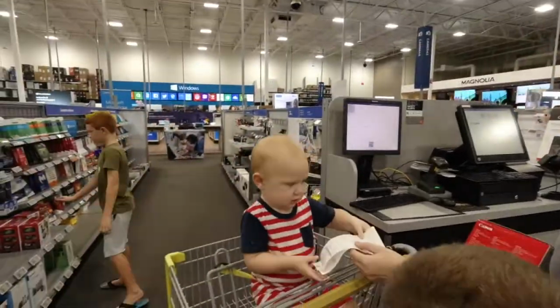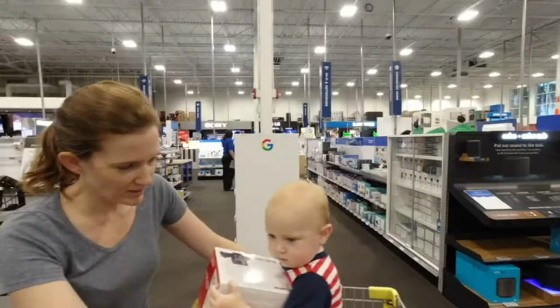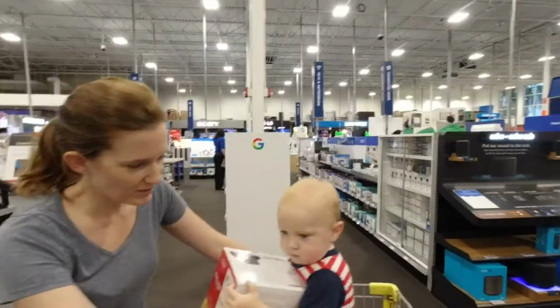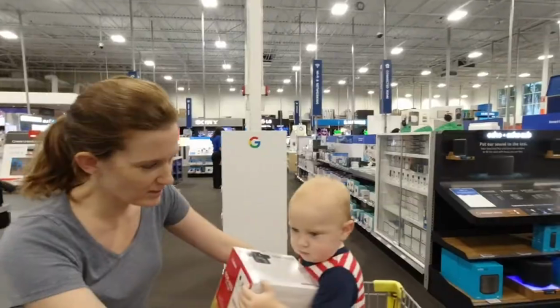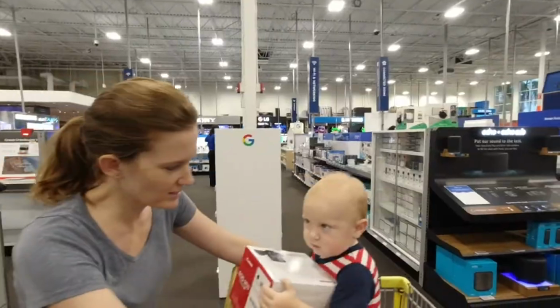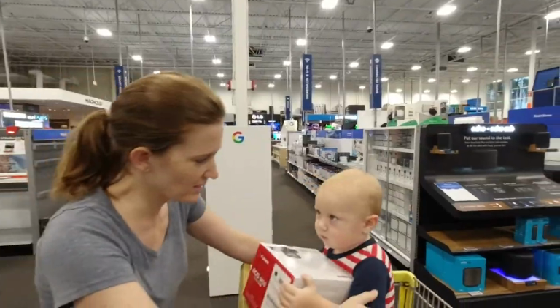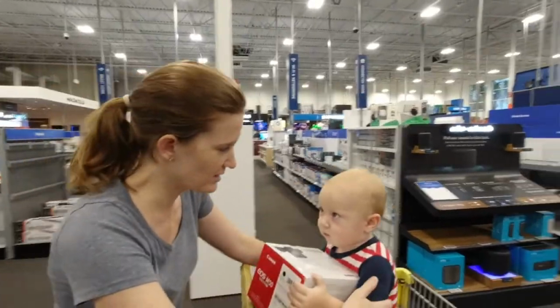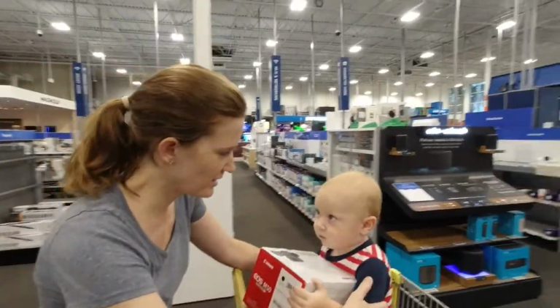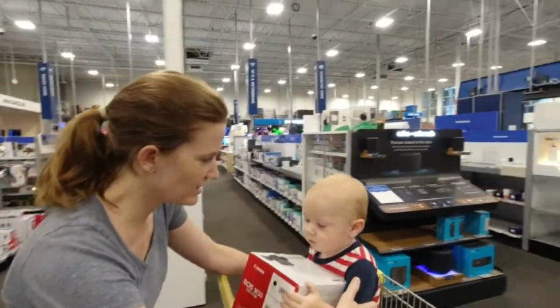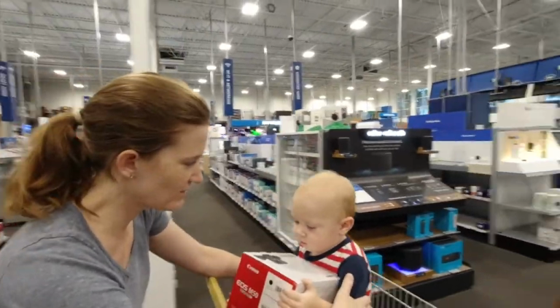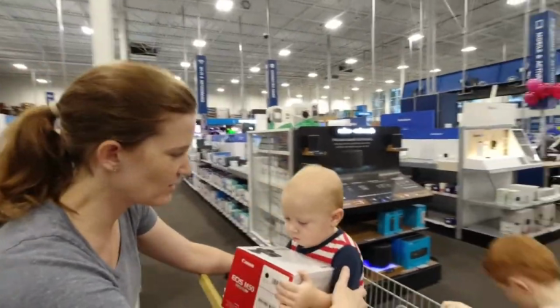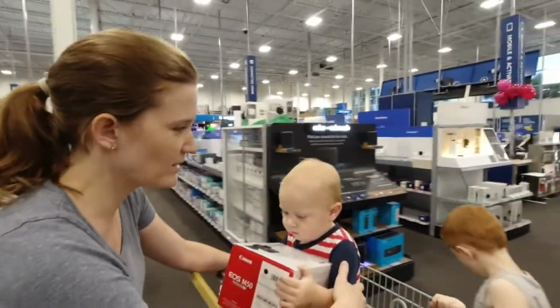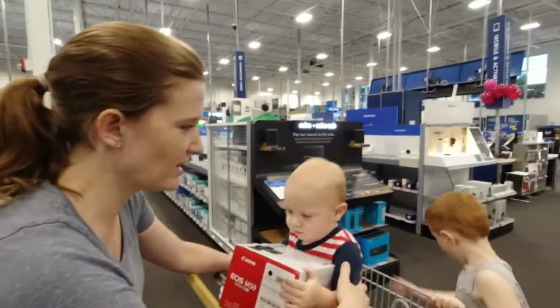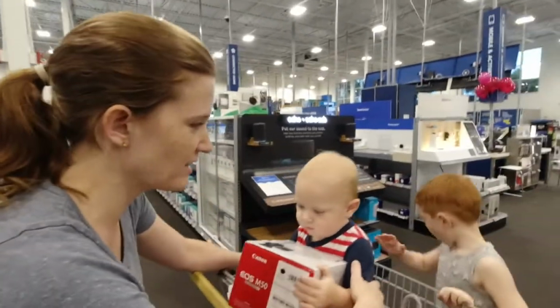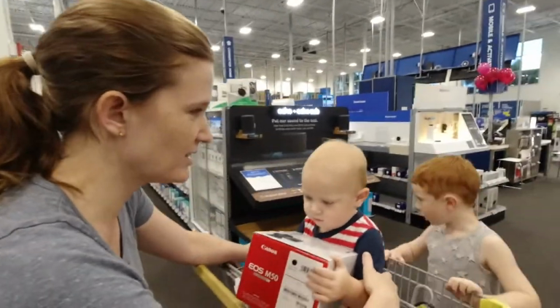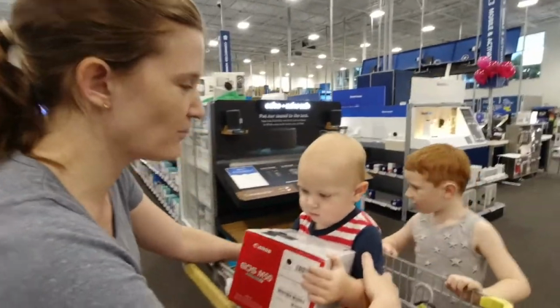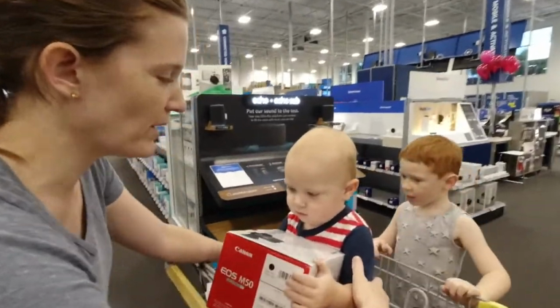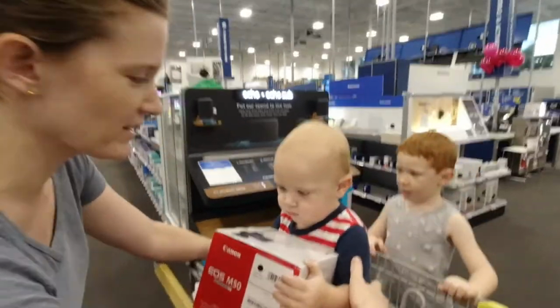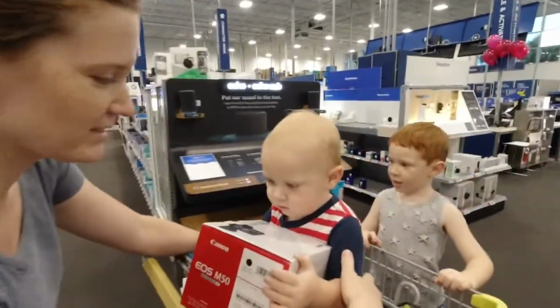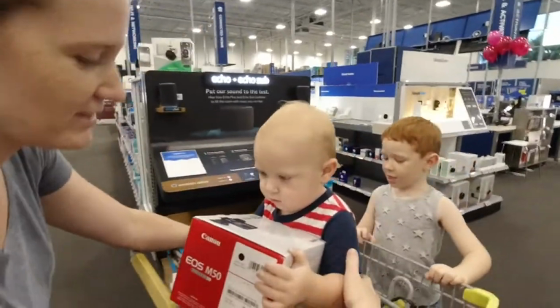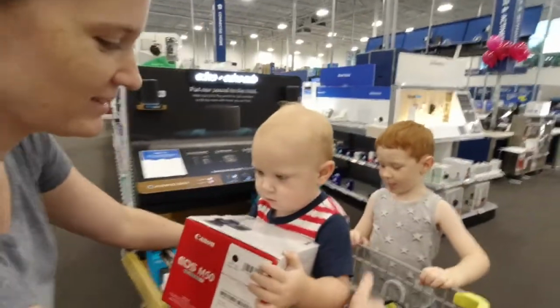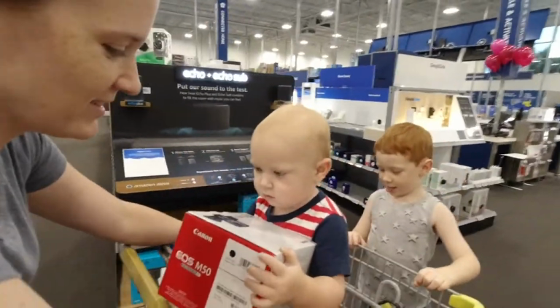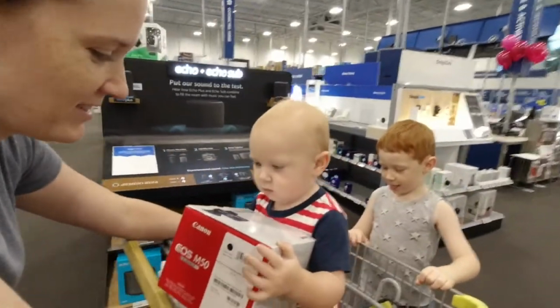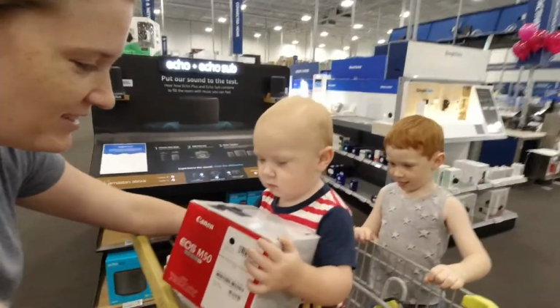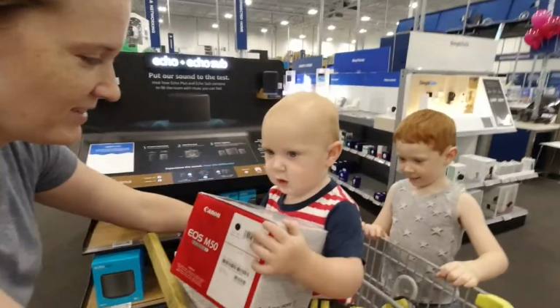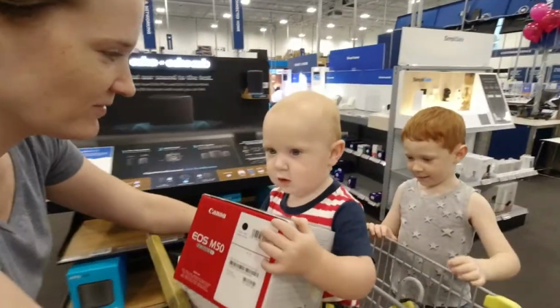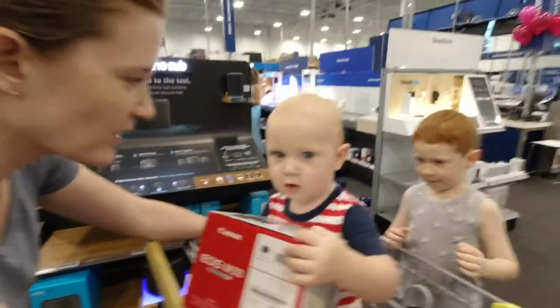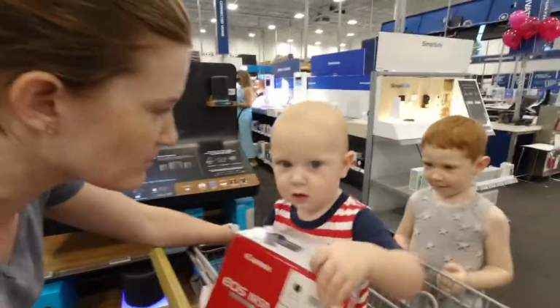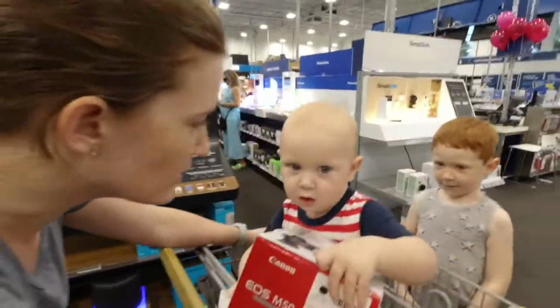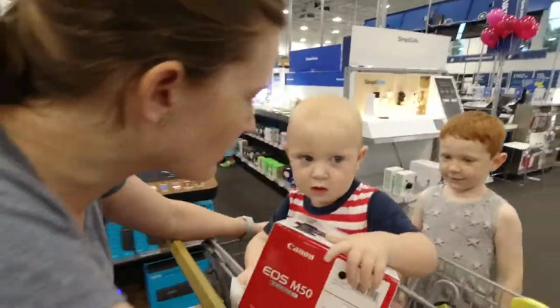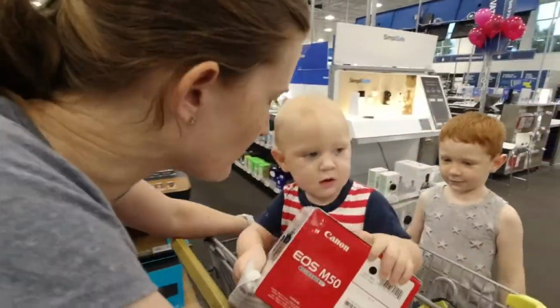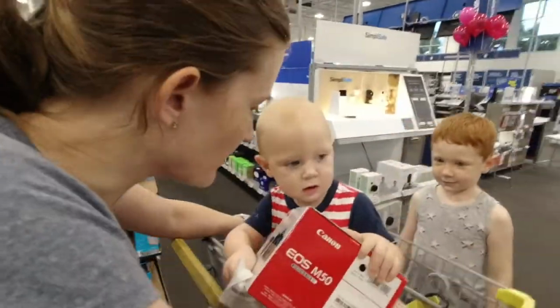Look how excited he is — he doesn't even know what he has, he has a box. That's my new camera.